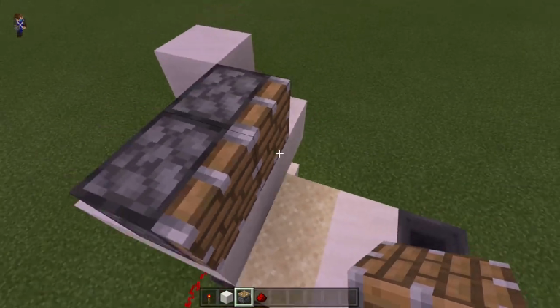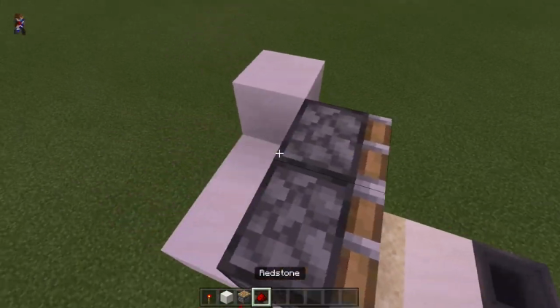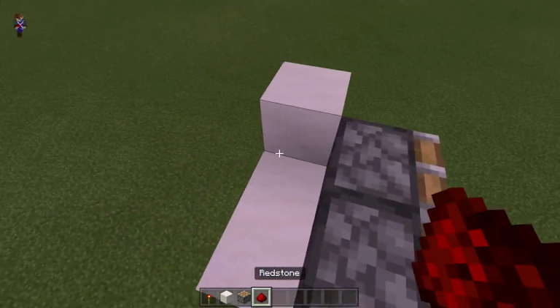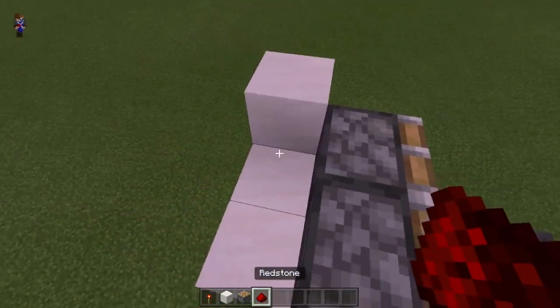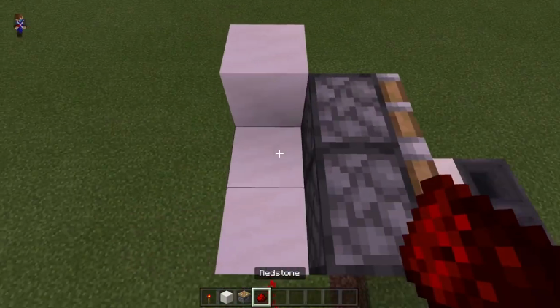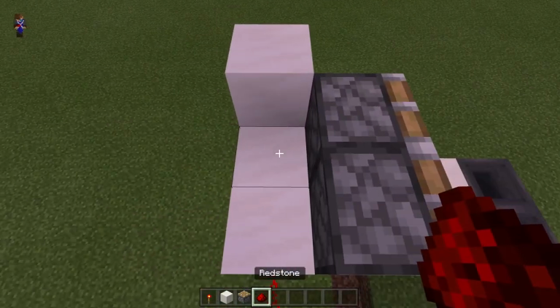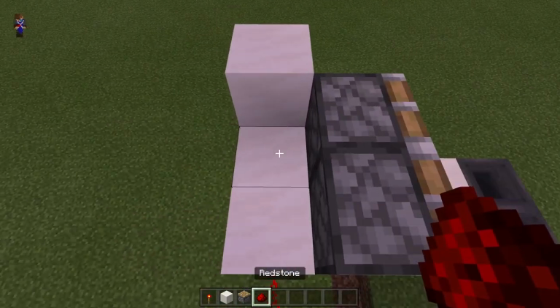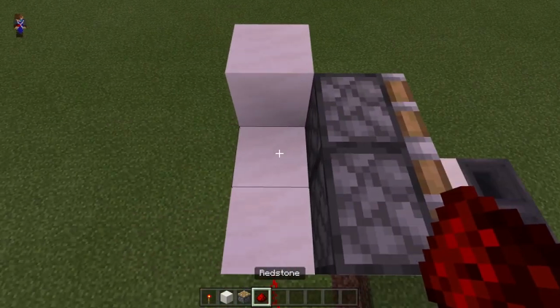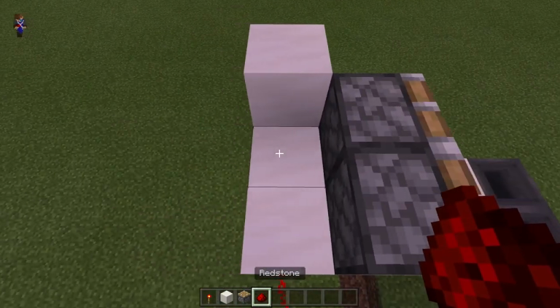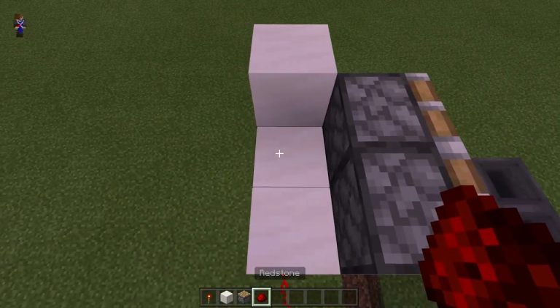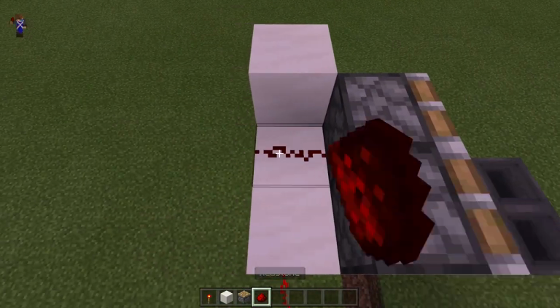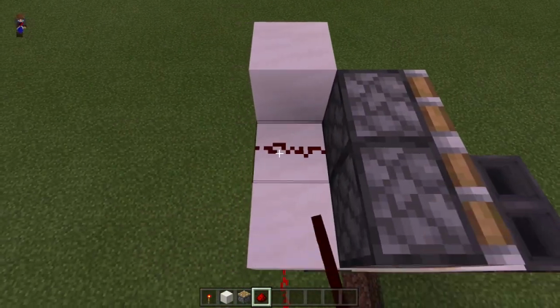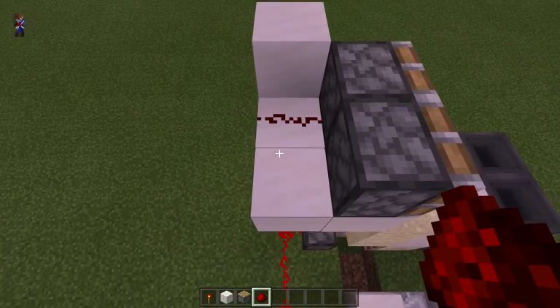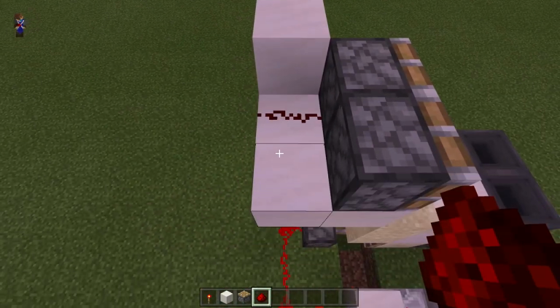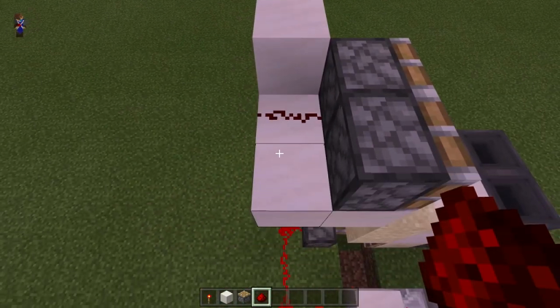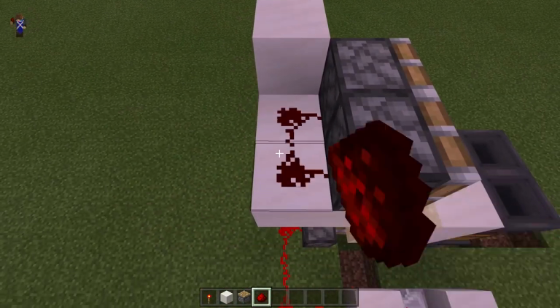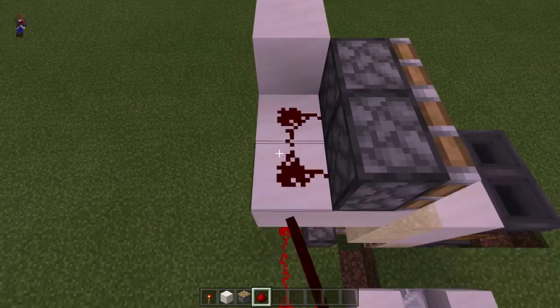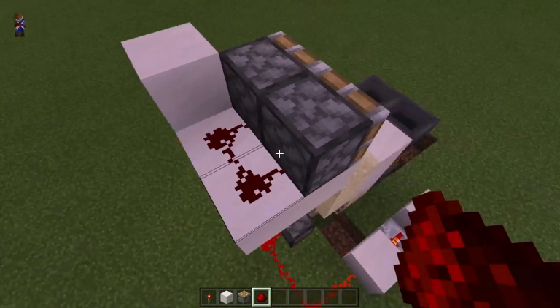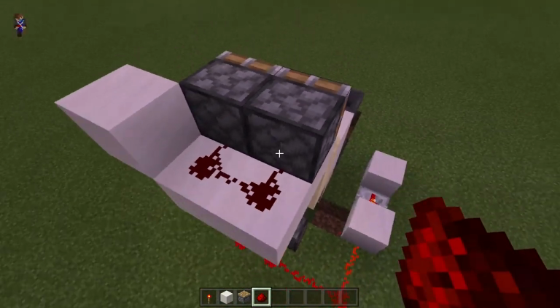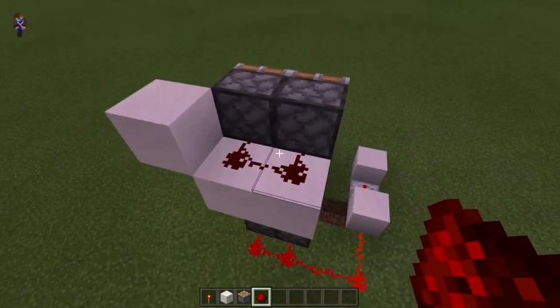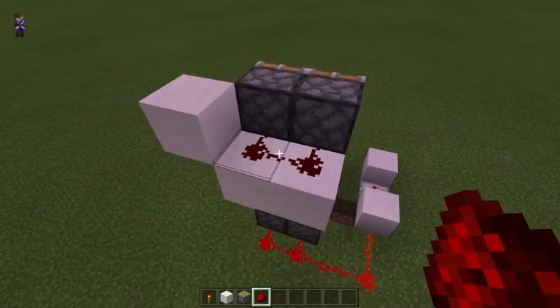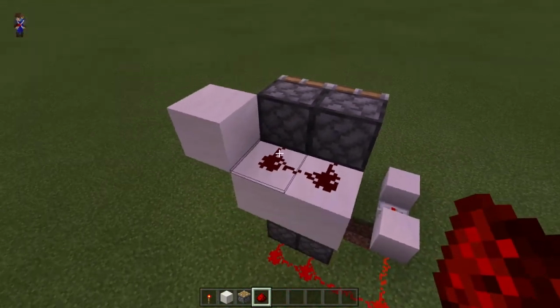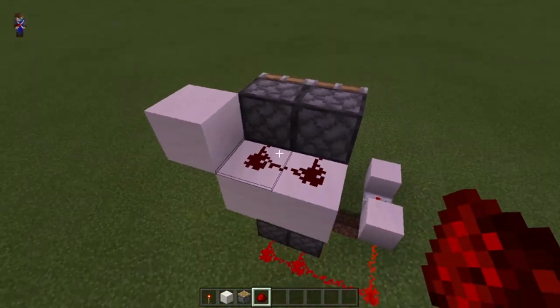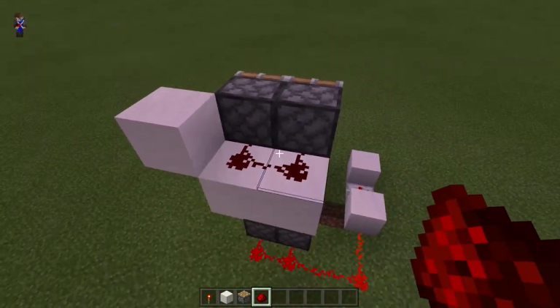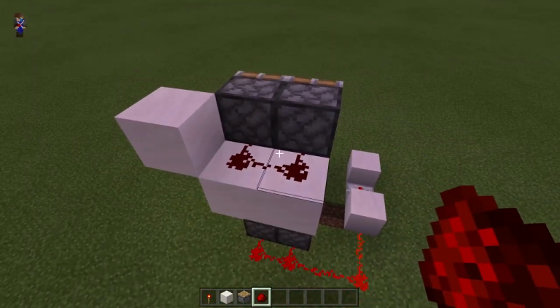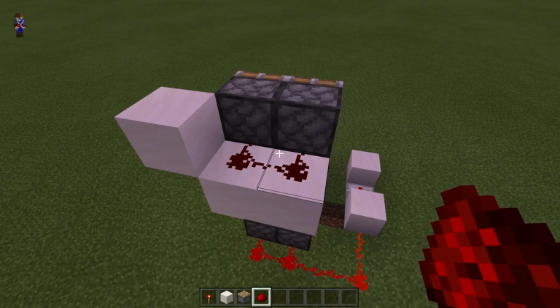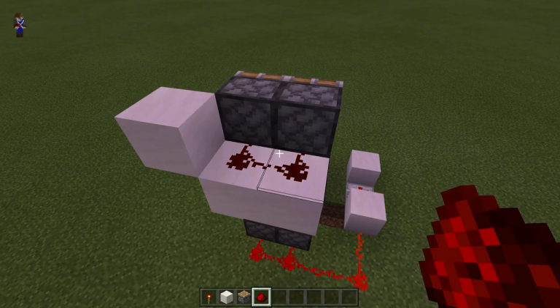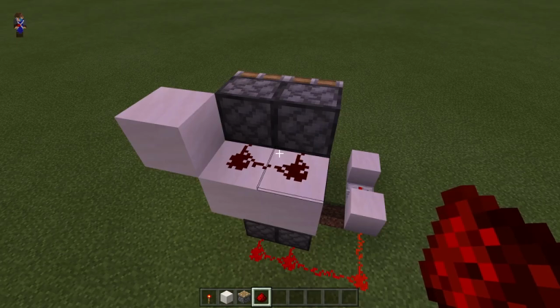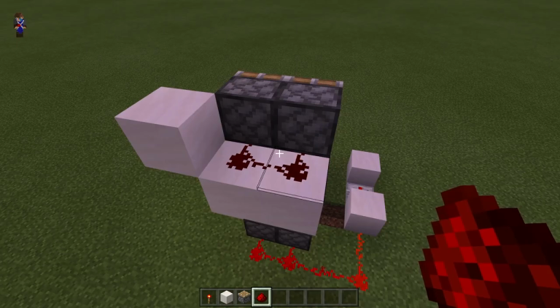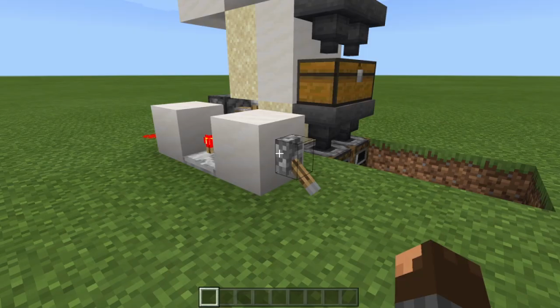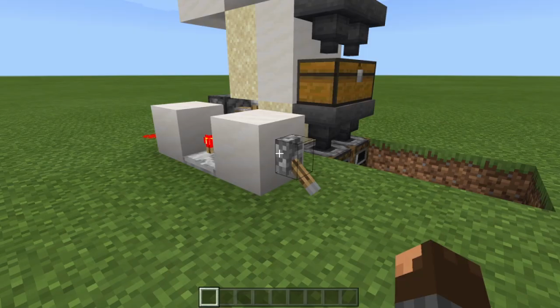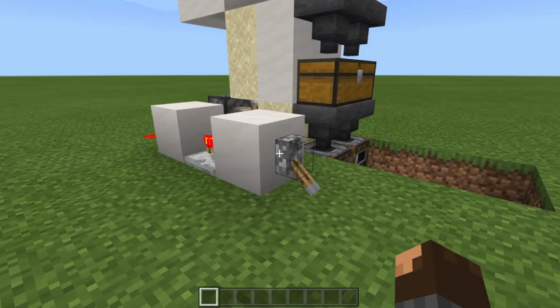Get your regular pistons and place 2 in front of the sand, then get redstone dust and place 2 here so it connects into the pistons.